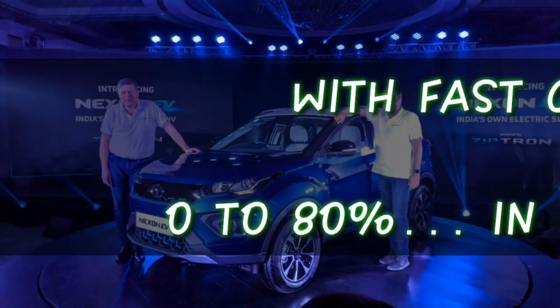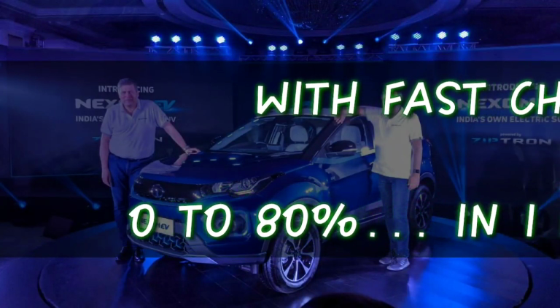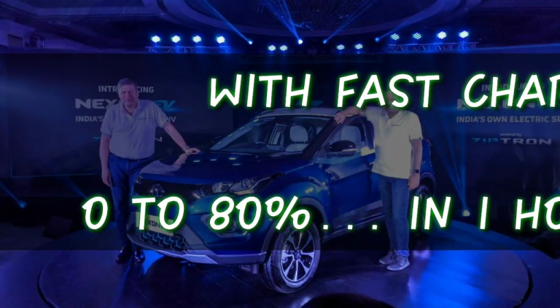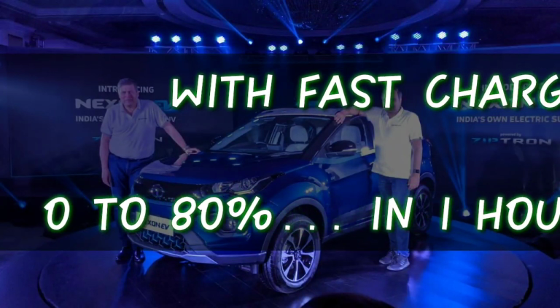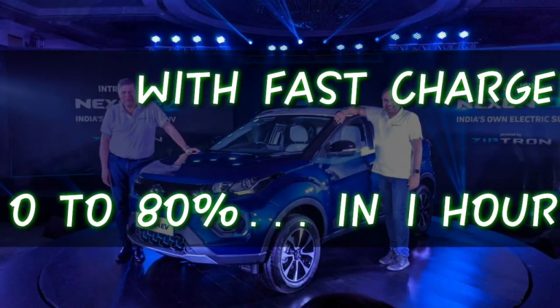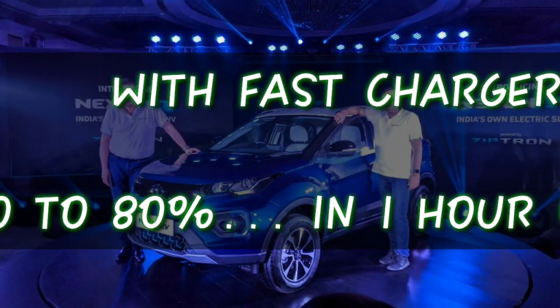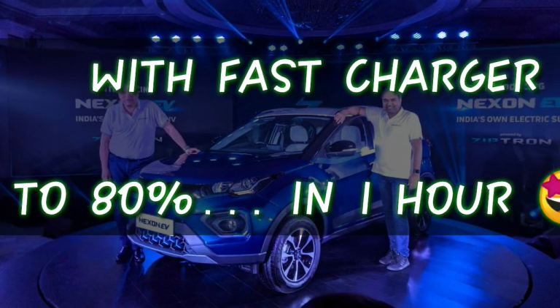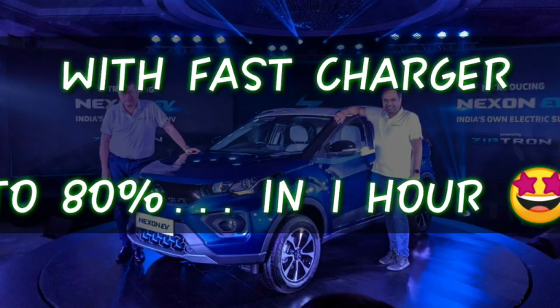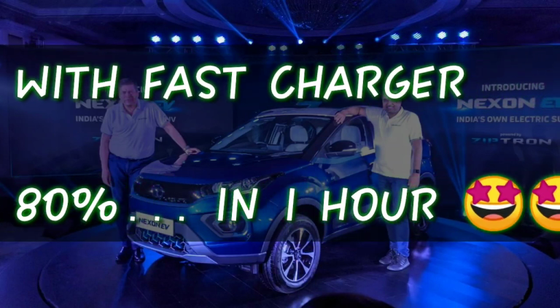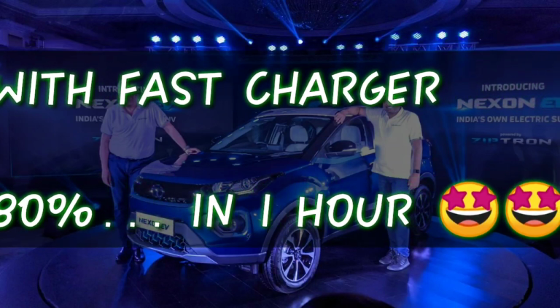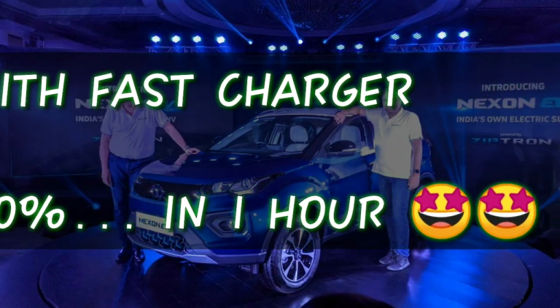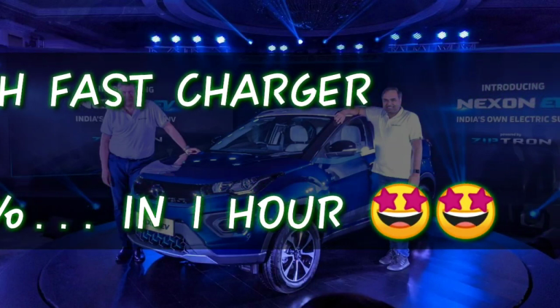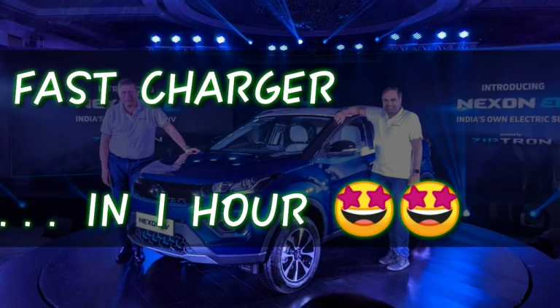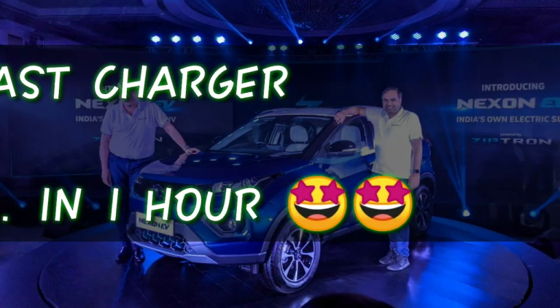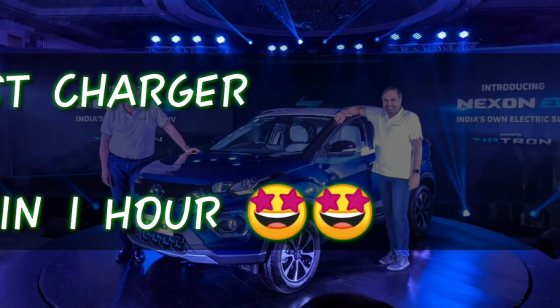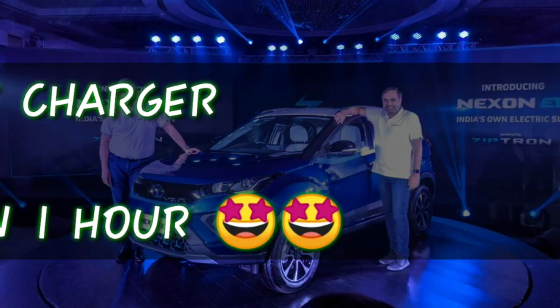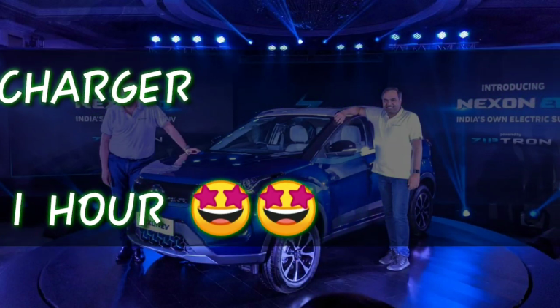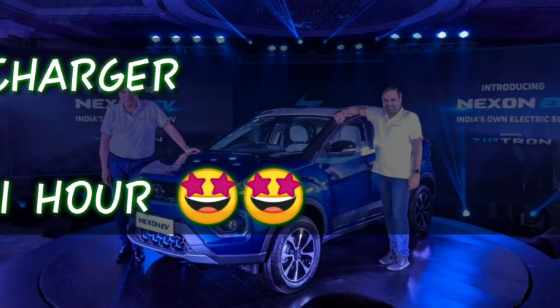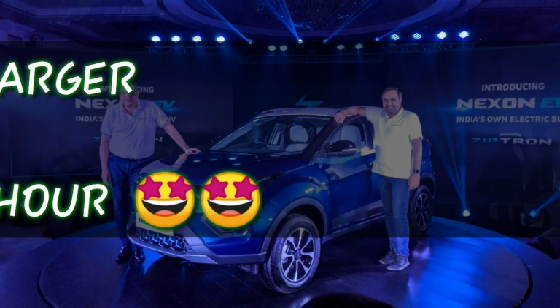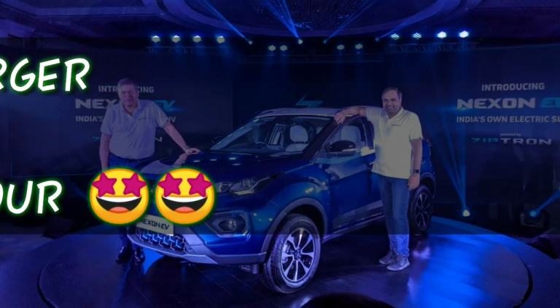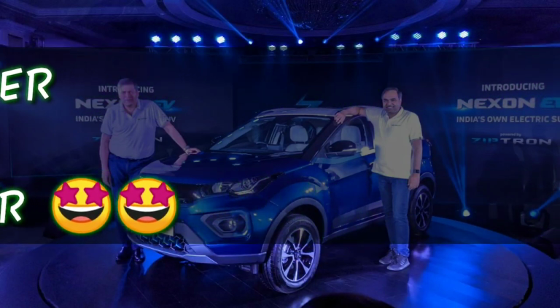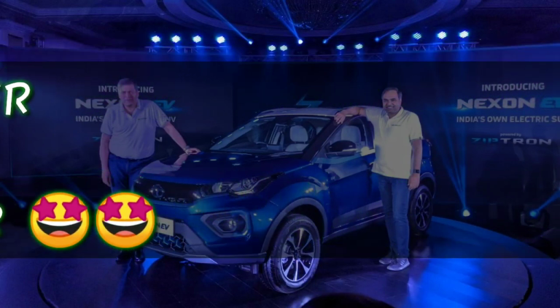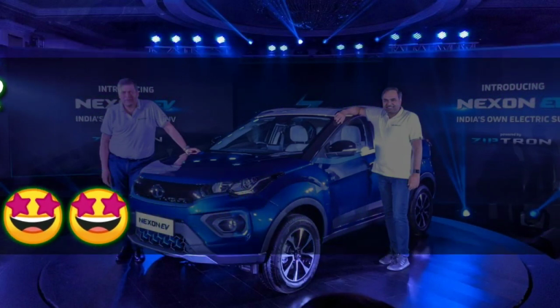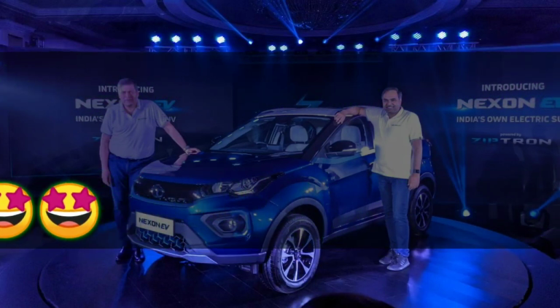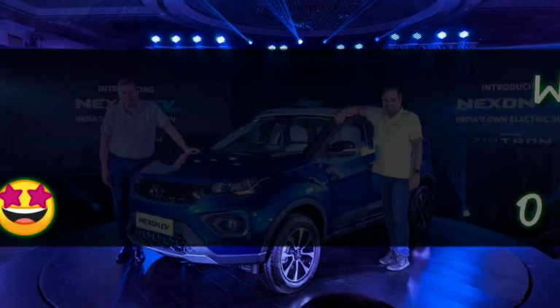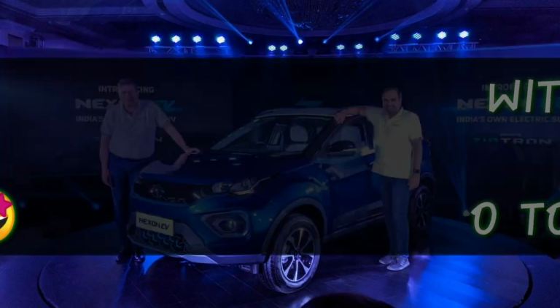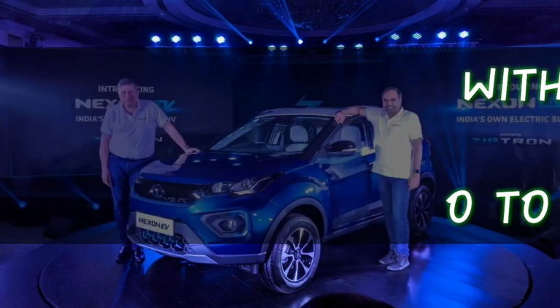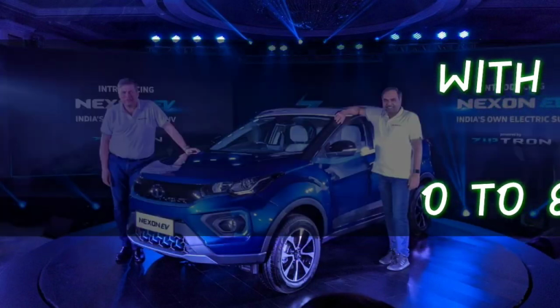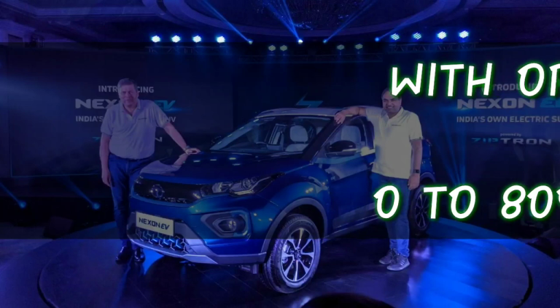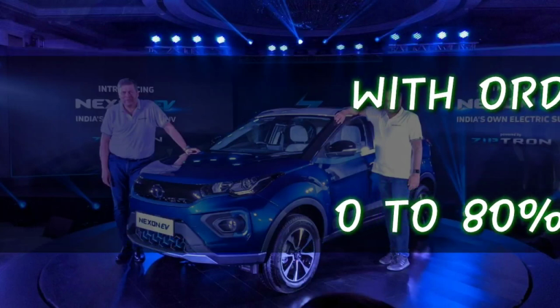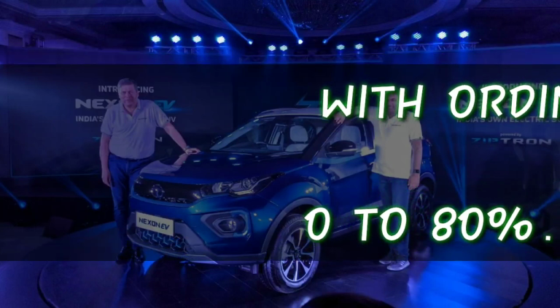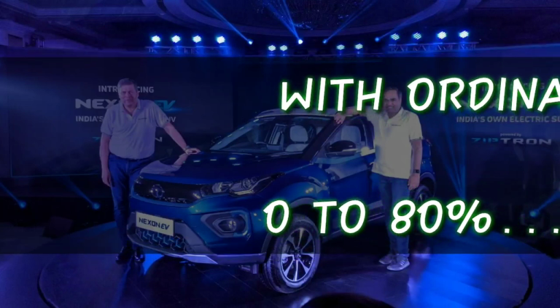With the DC fast charger, the battery charges from 0 to 80% in about one hour. The charger supports up to 50 kW charging.